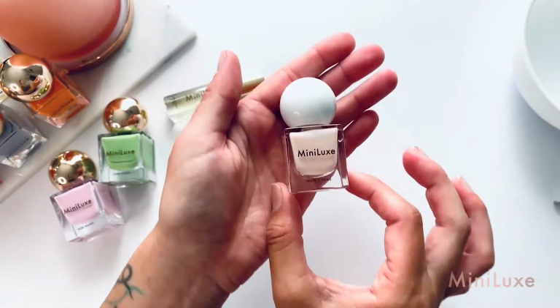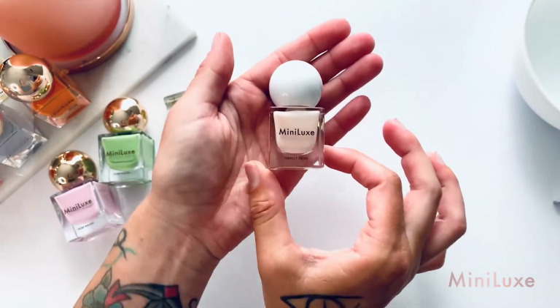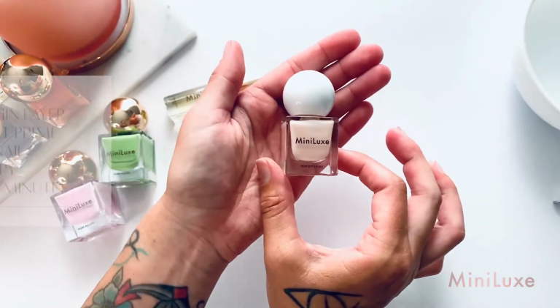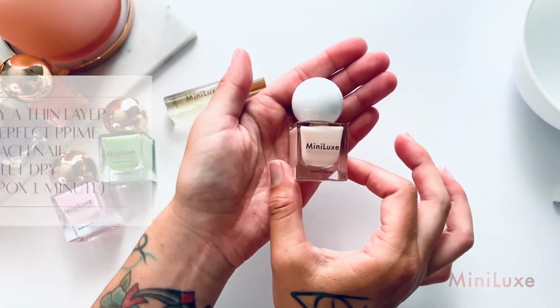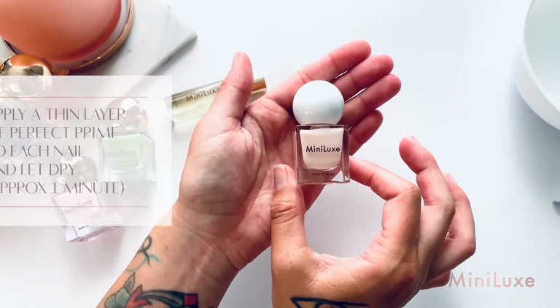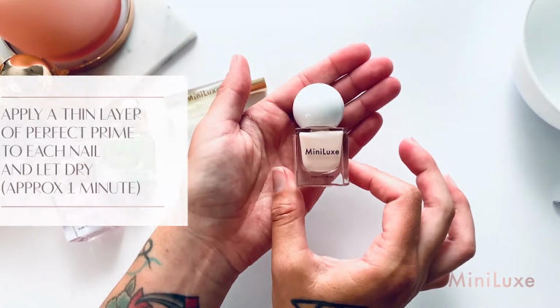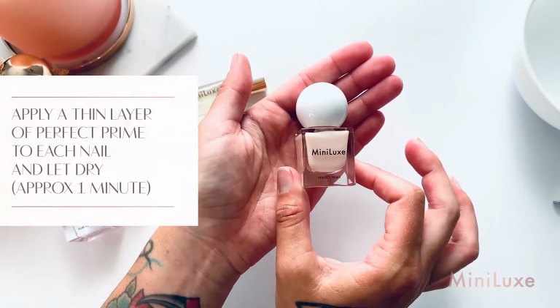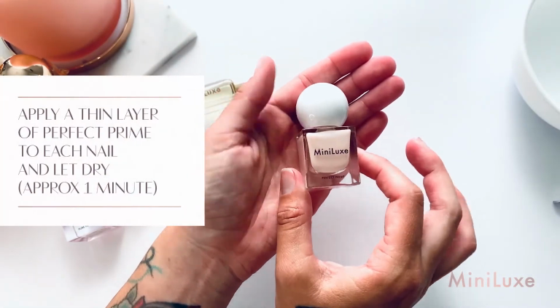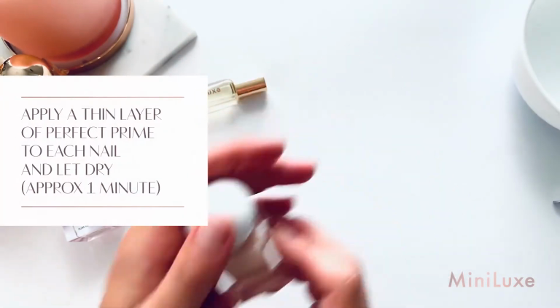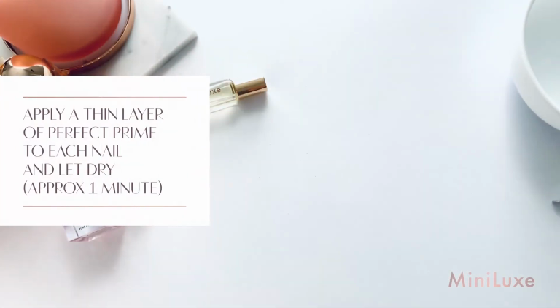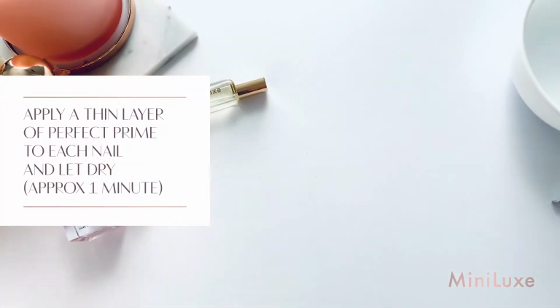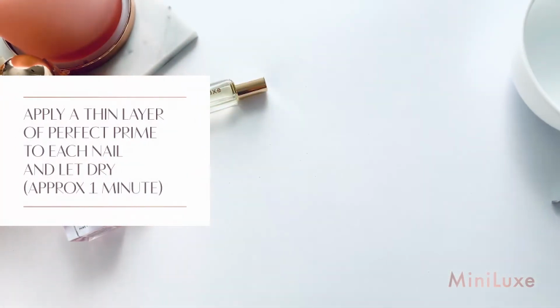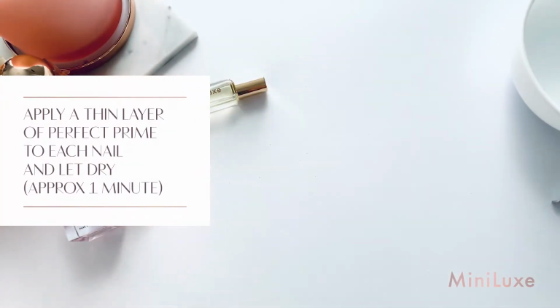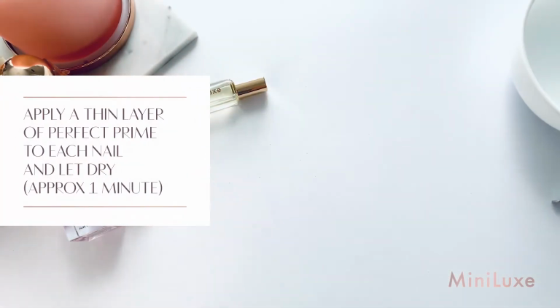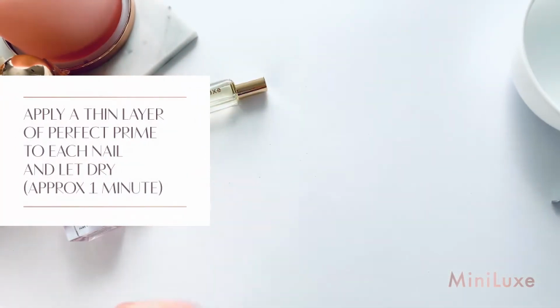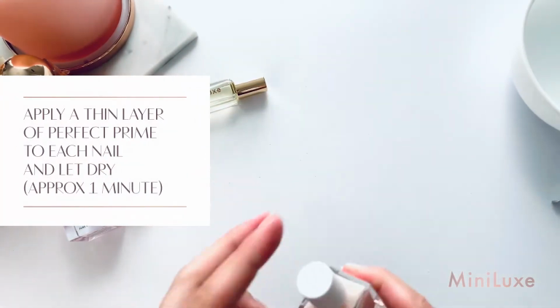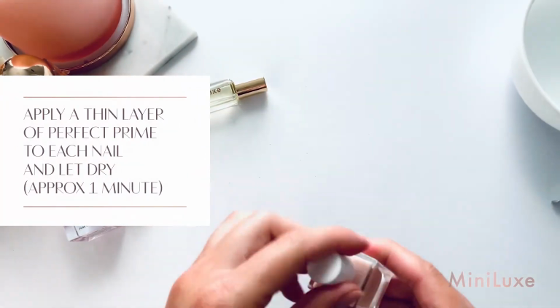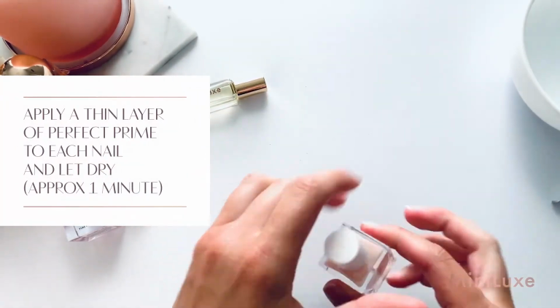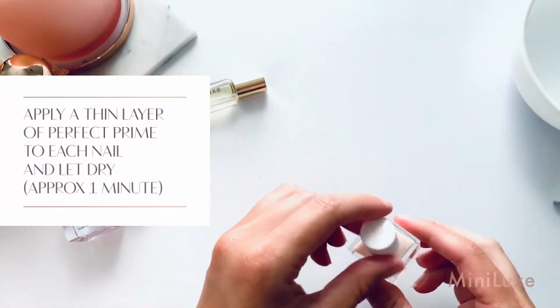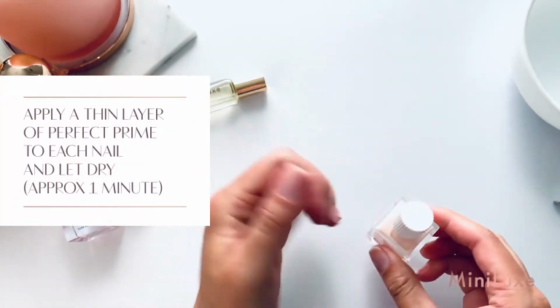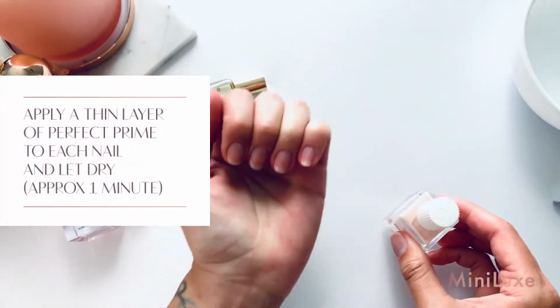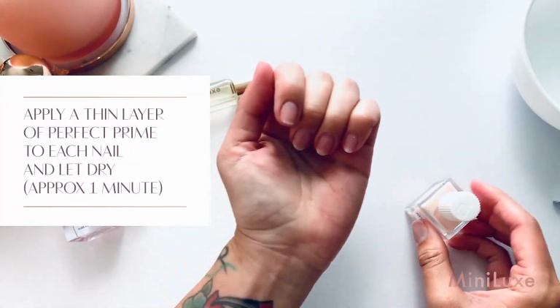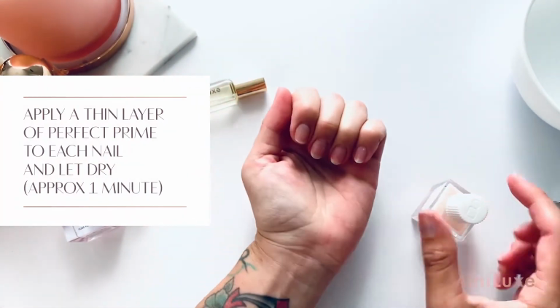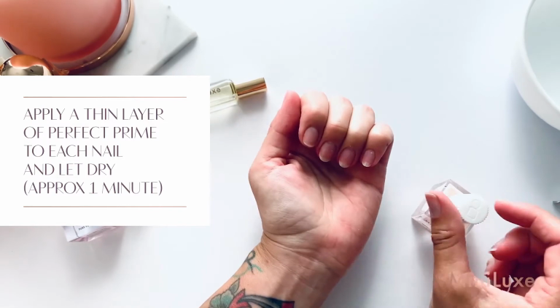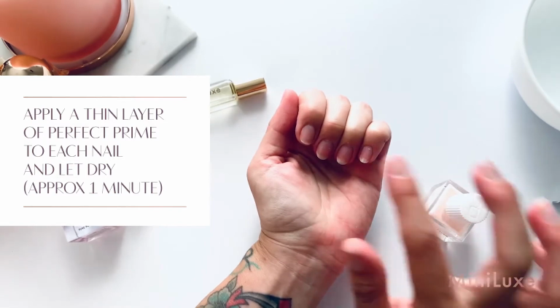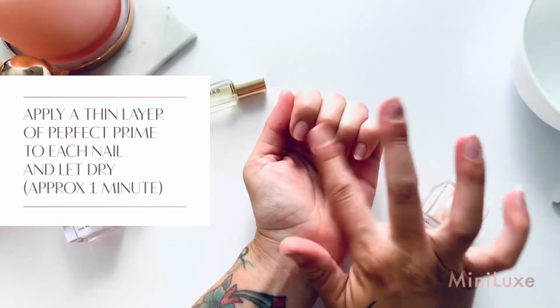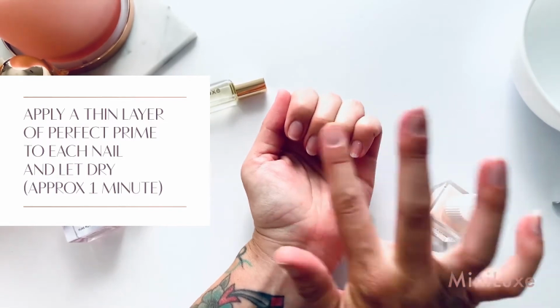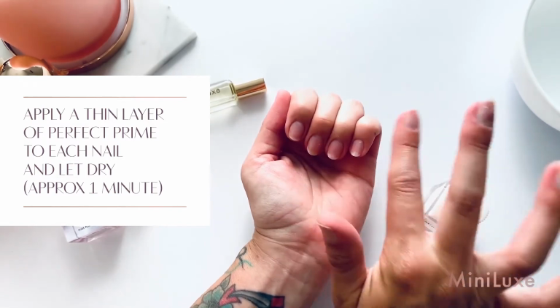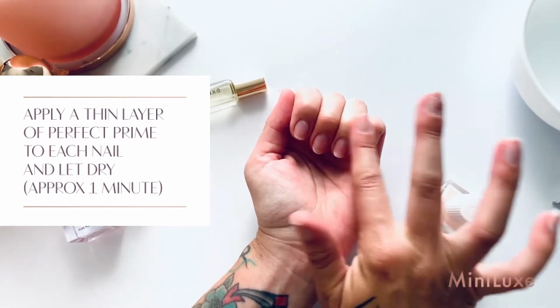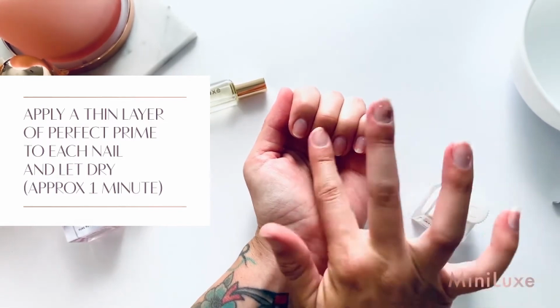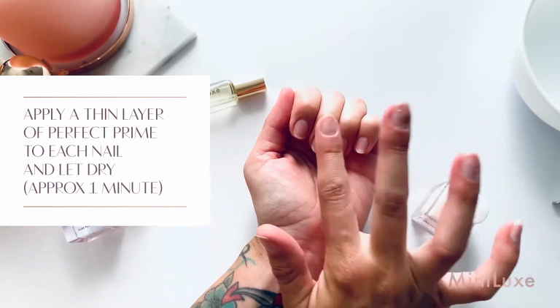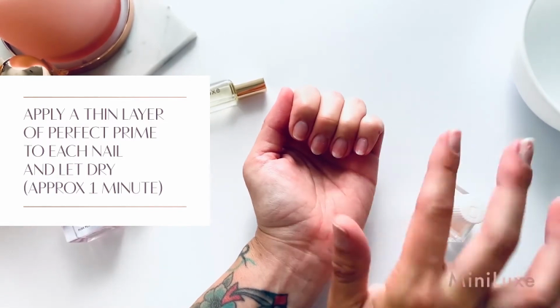Apply one thin layer of Minilux Perfect Prime to each nail and allow it to dry to a matte finish.